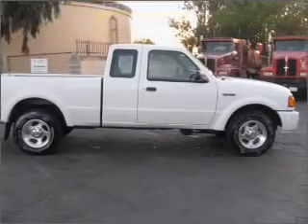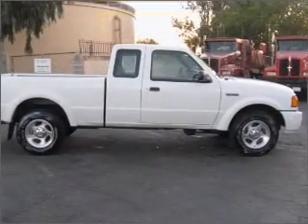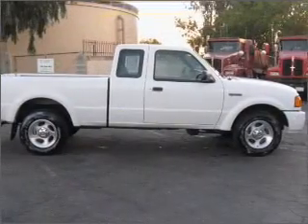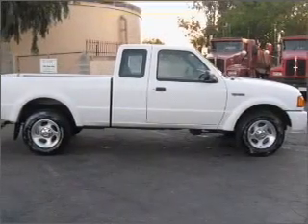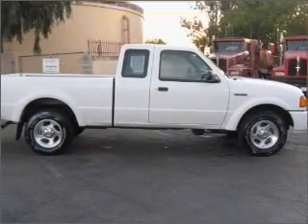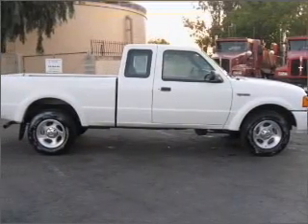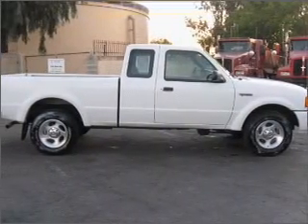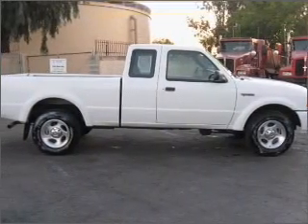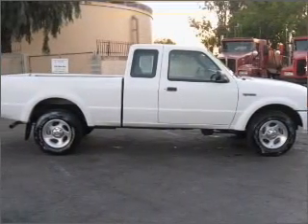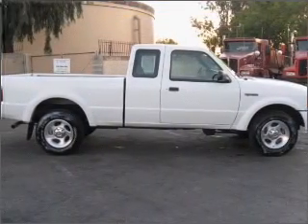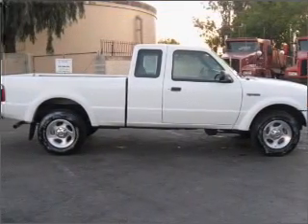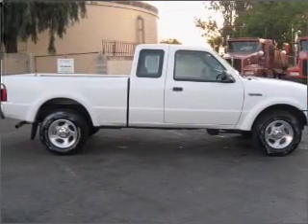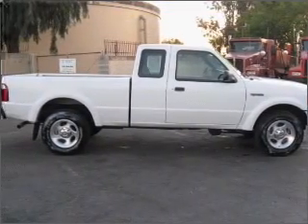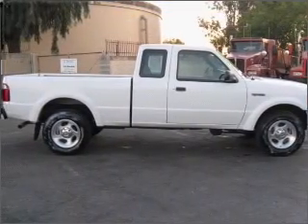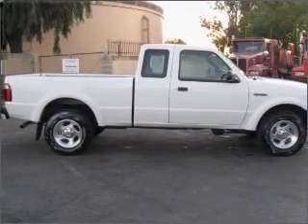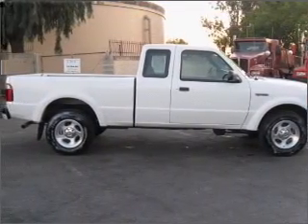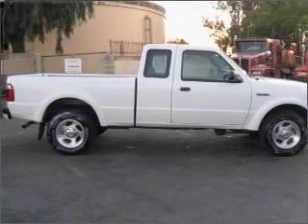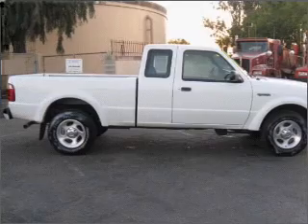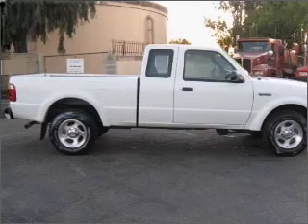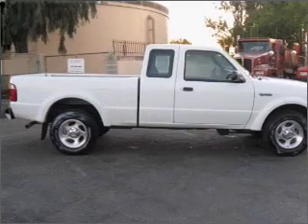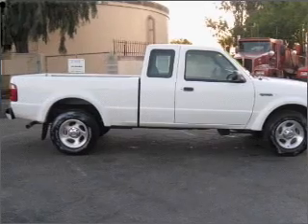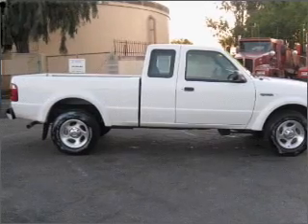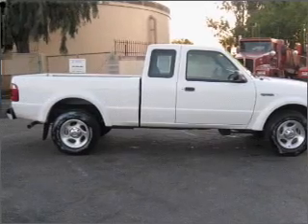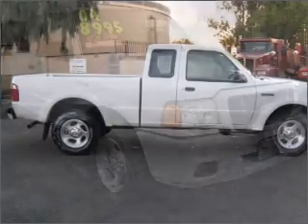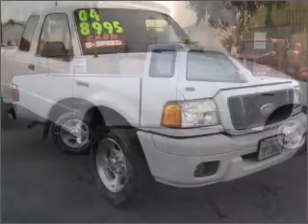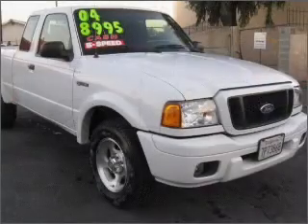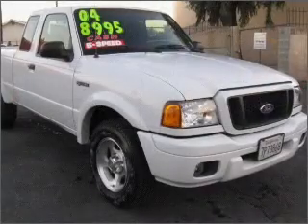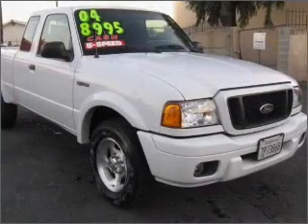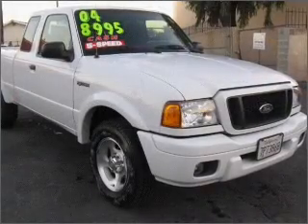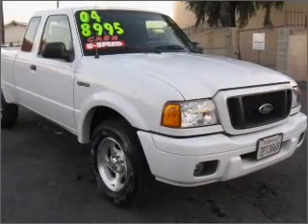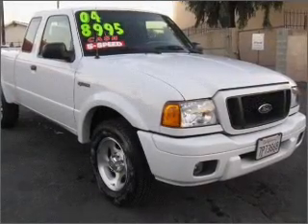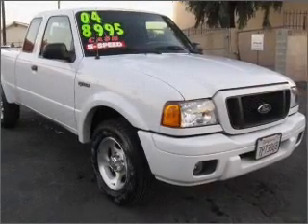Air conditioning, power steering, an alarm system, and AM FM stereo with a CD player. Call today to schedule a test drive.